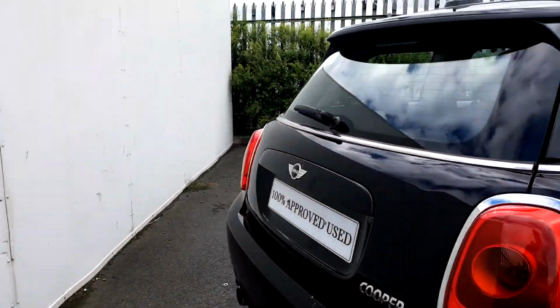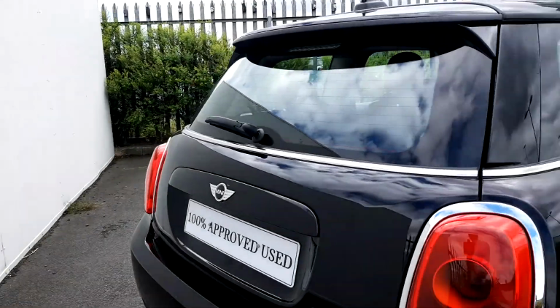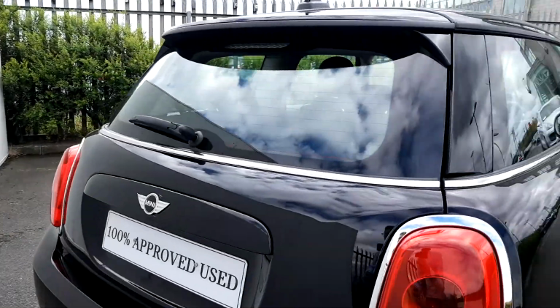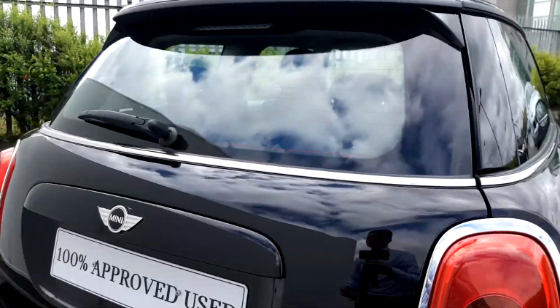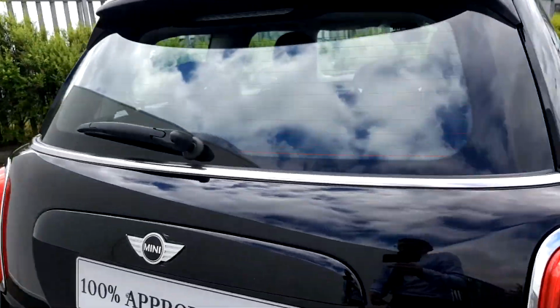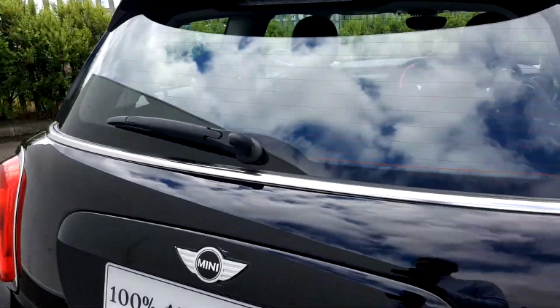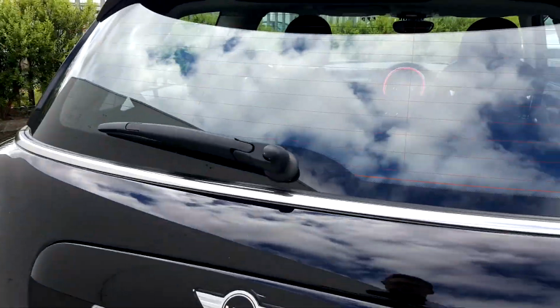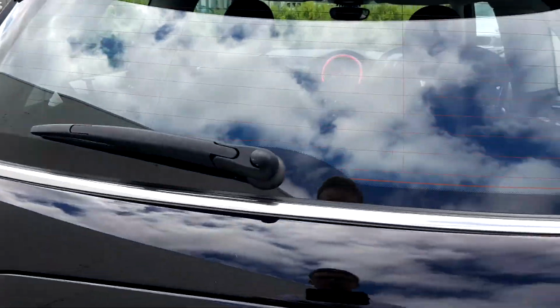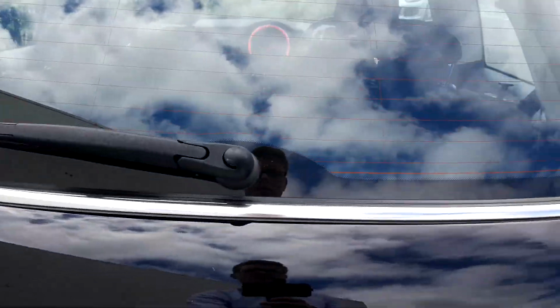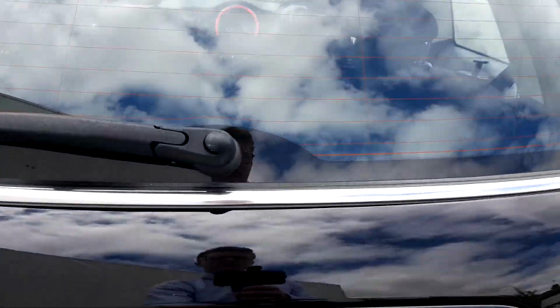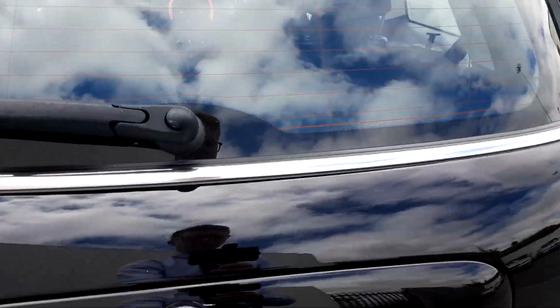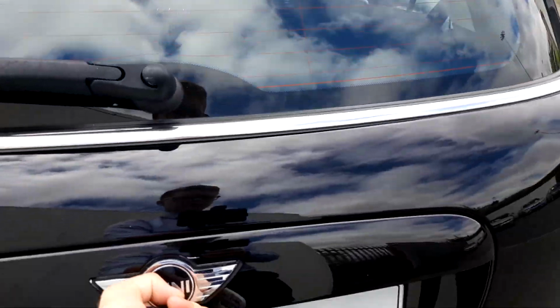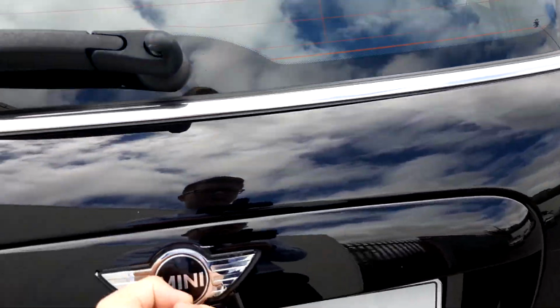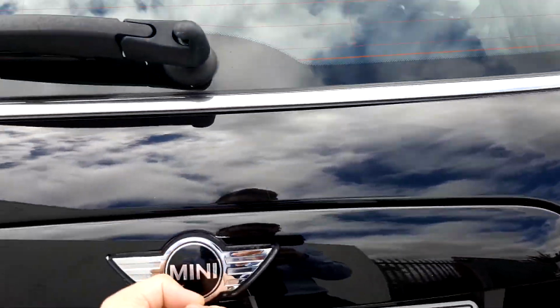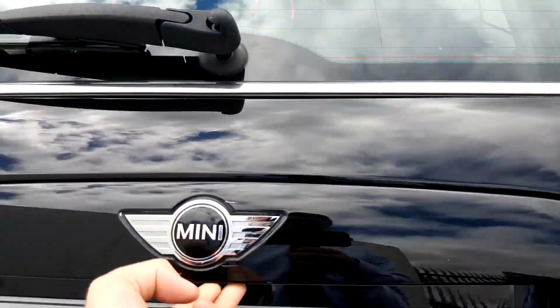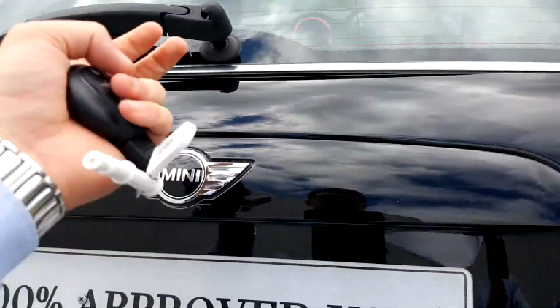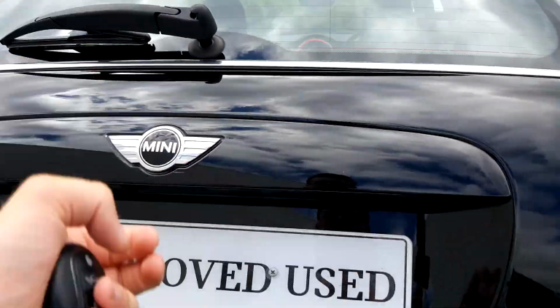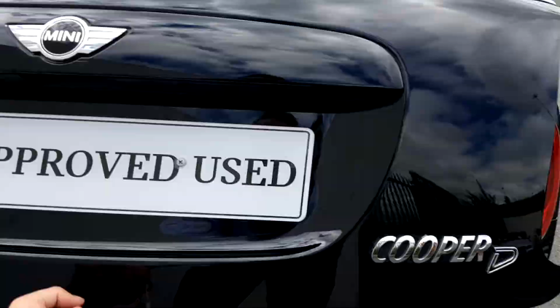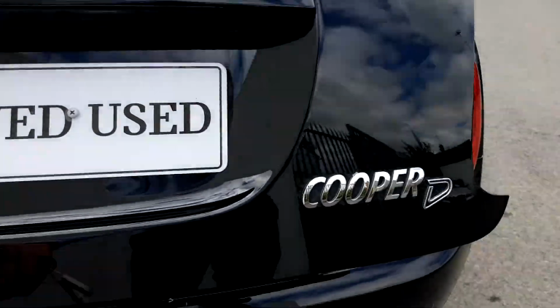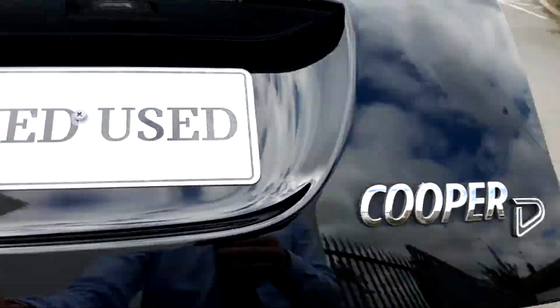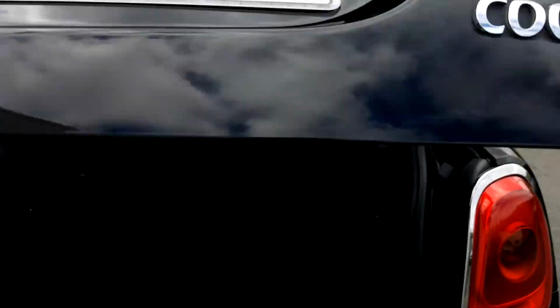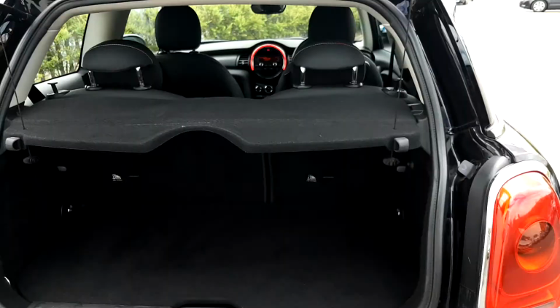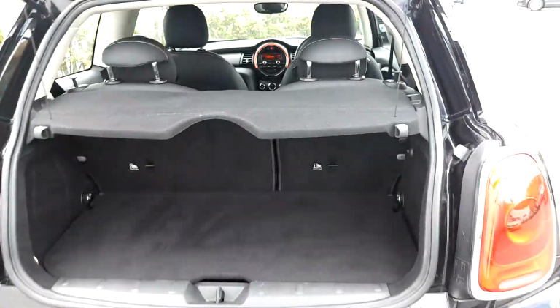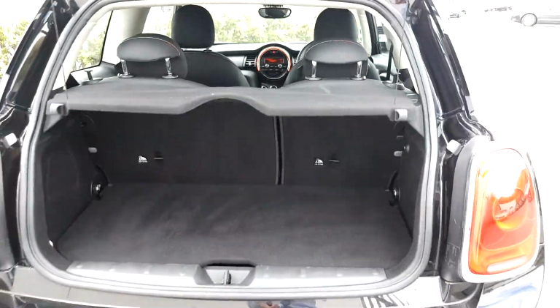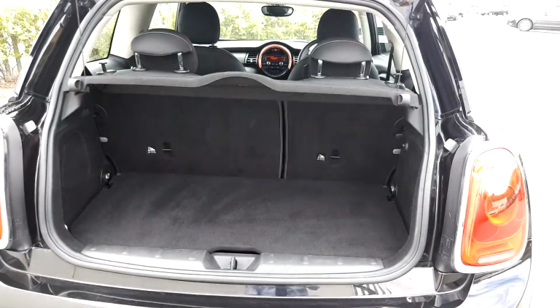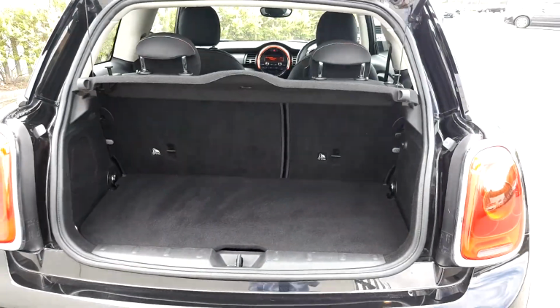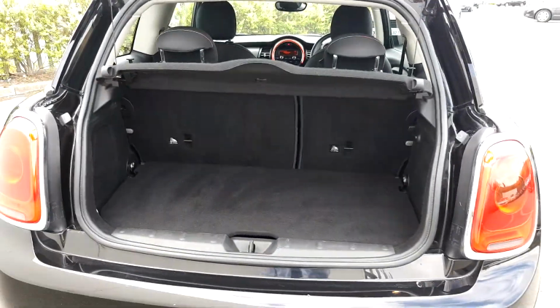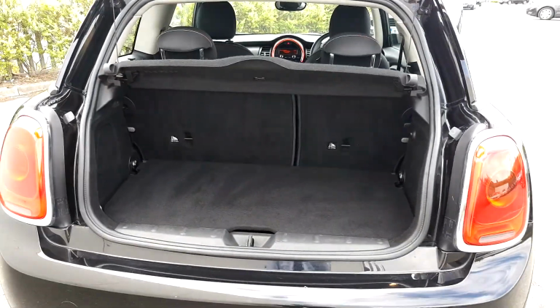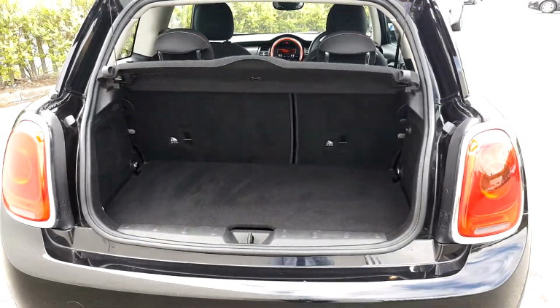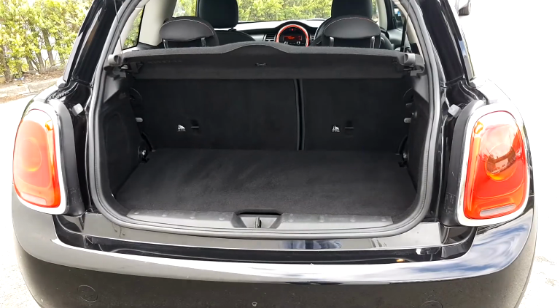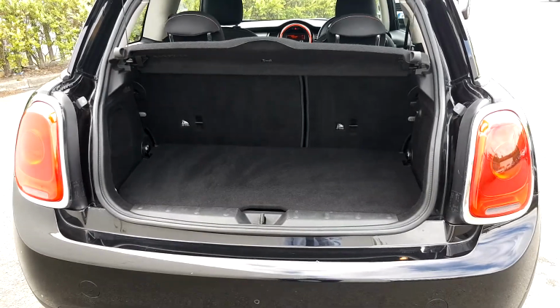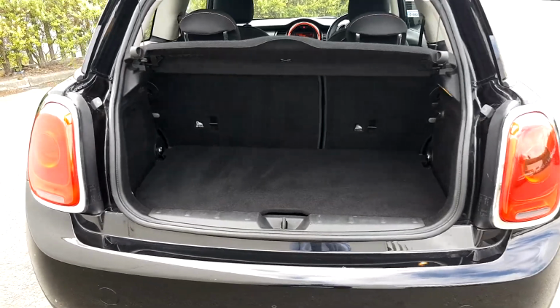For the boot, come underneath the logo, click the button, pull it up — as you can see the boot is also spacious.